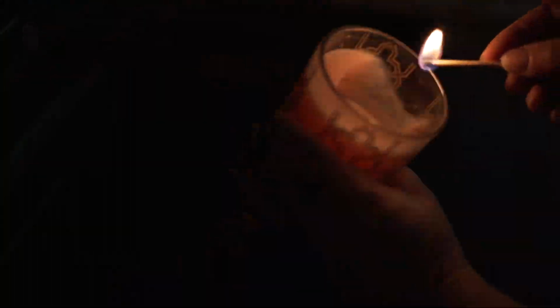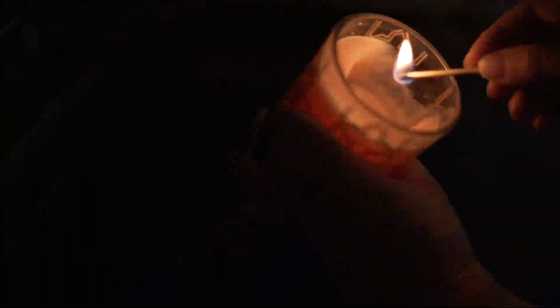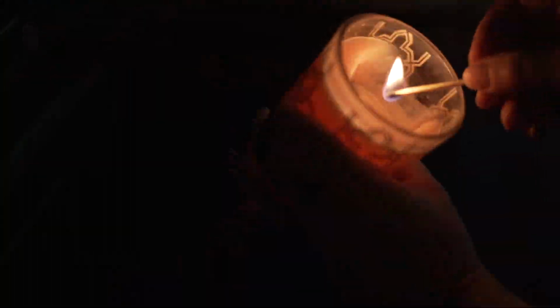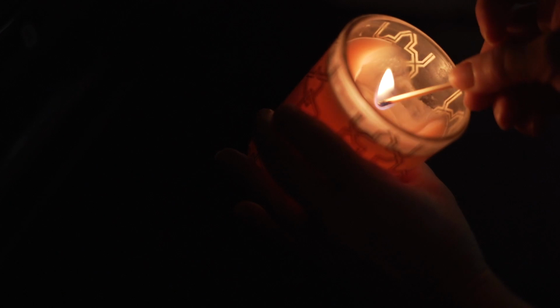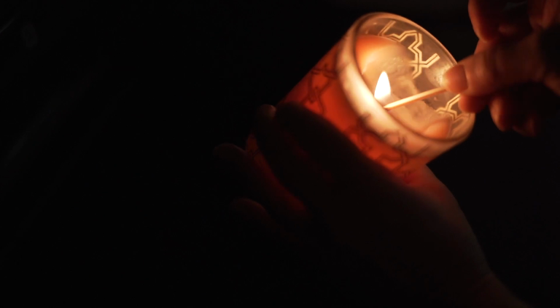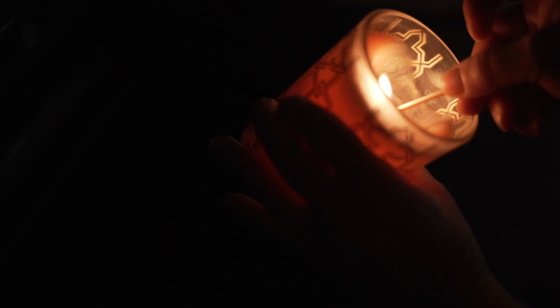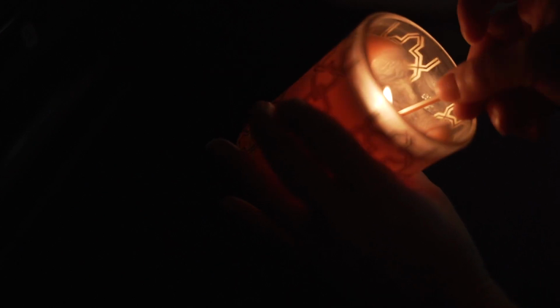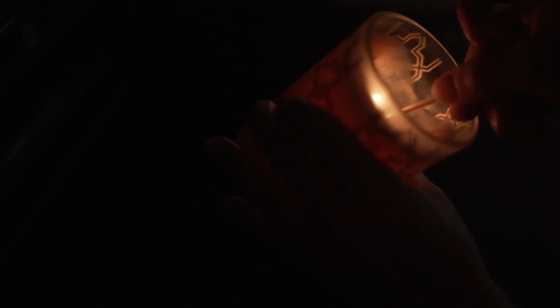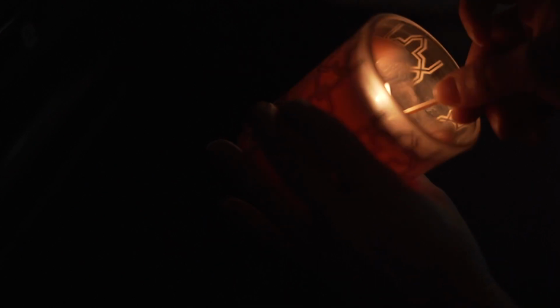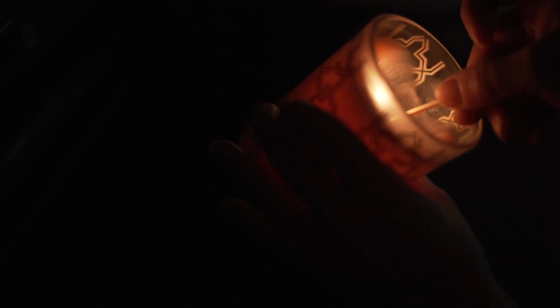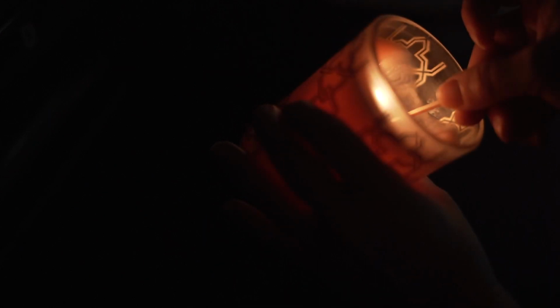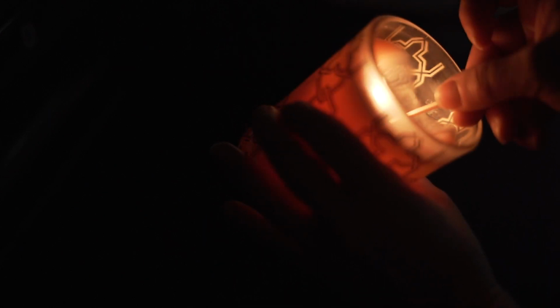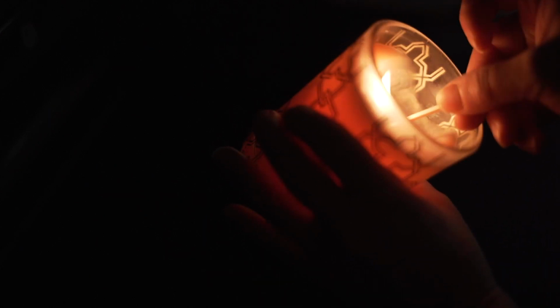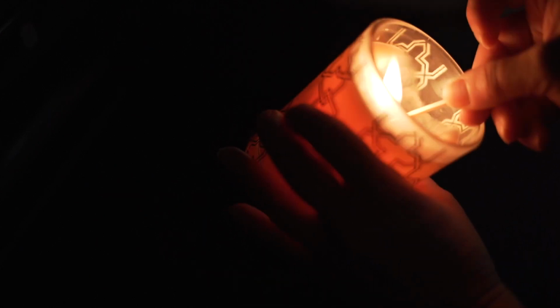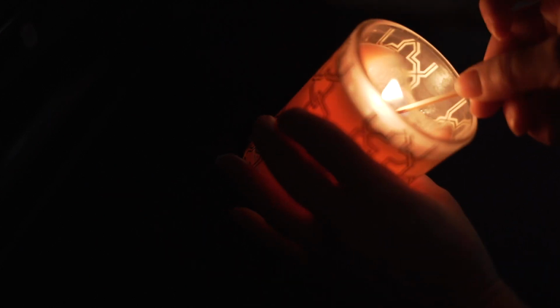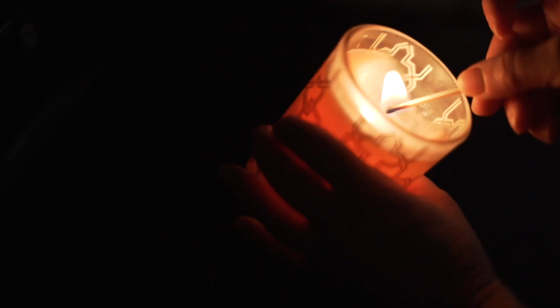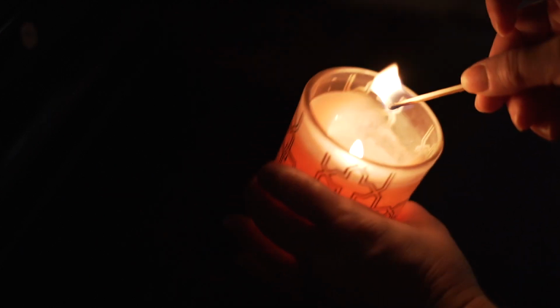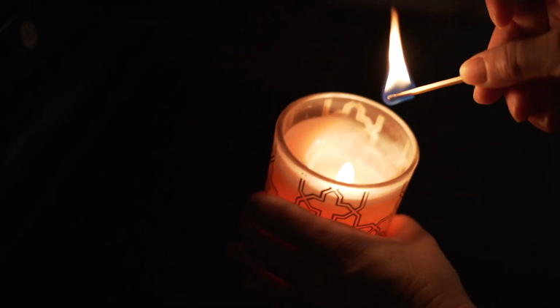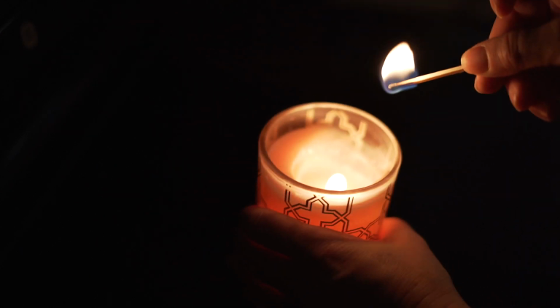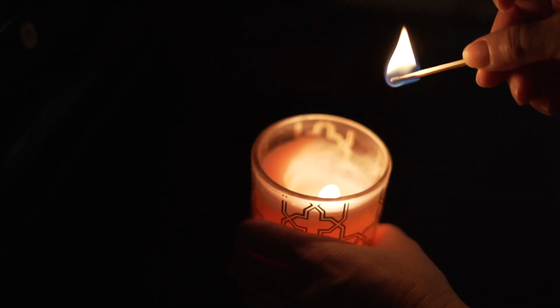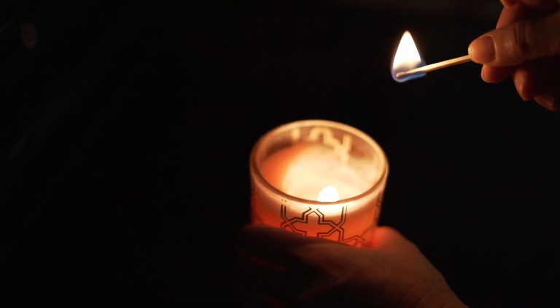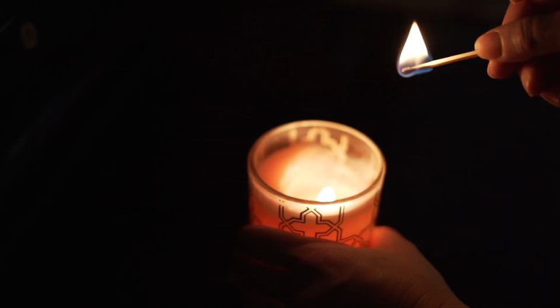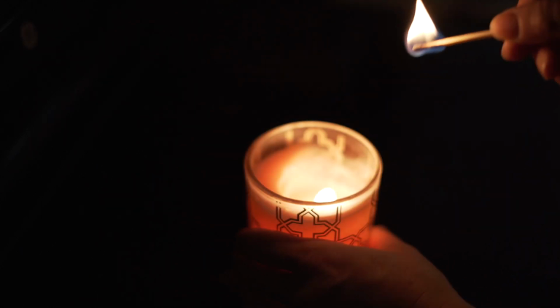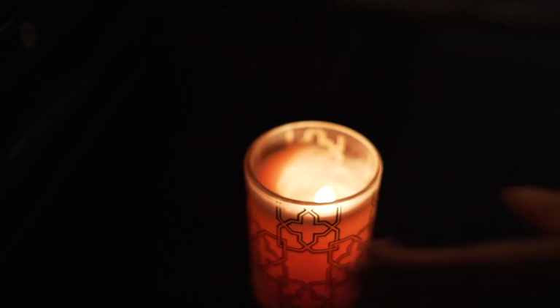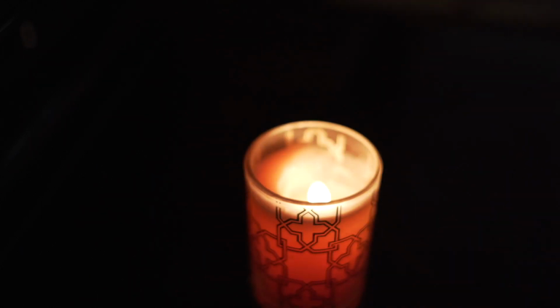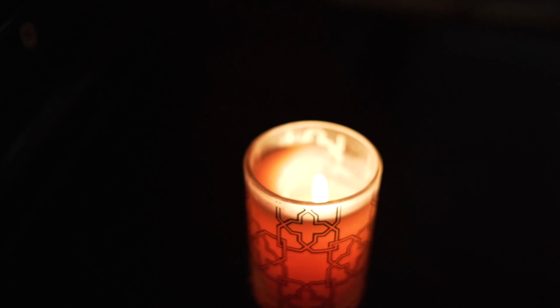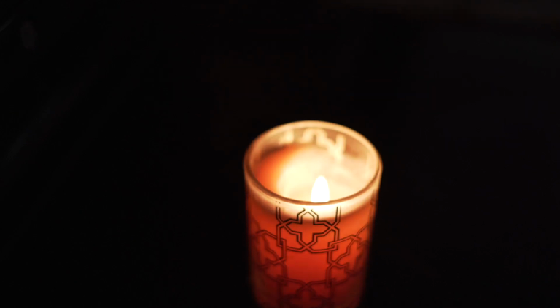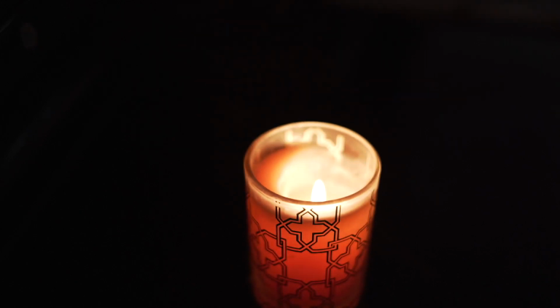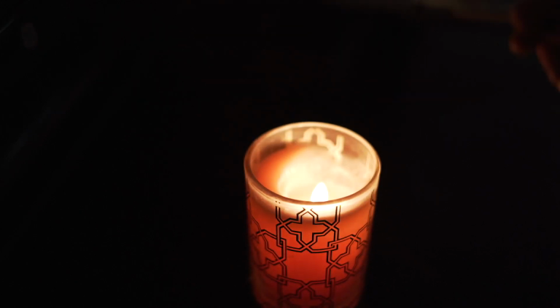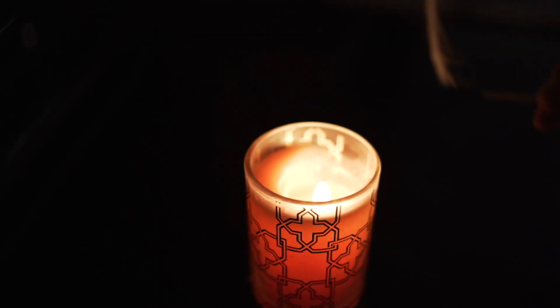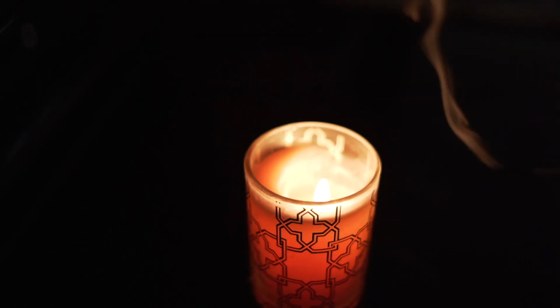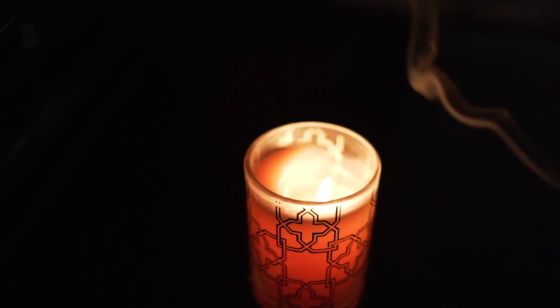Especially from inside the cozy cottage. These days I cherish.